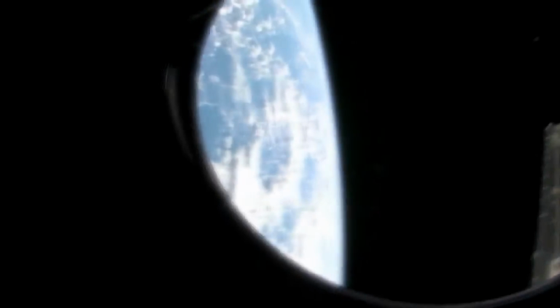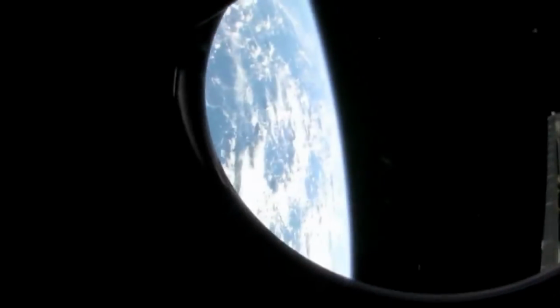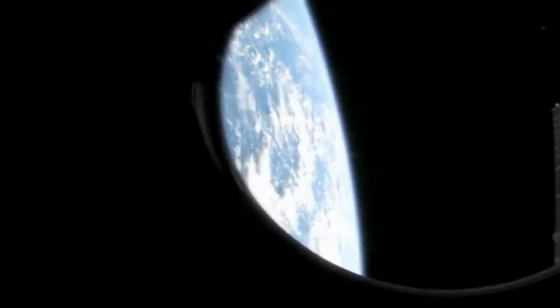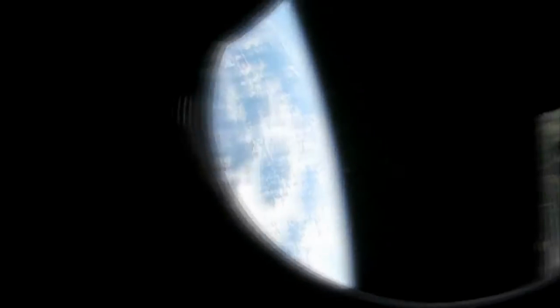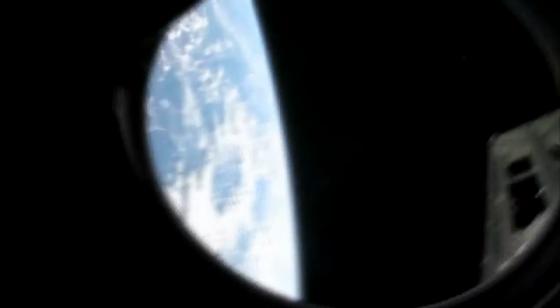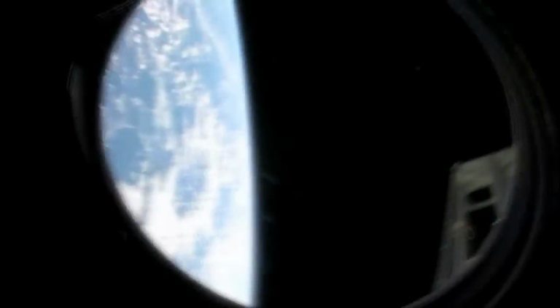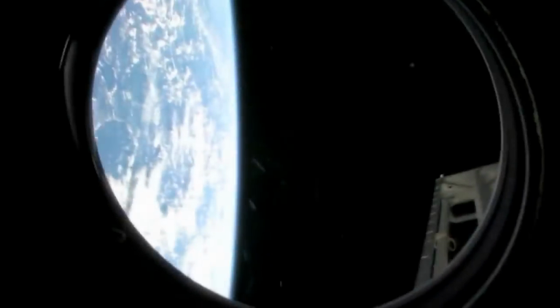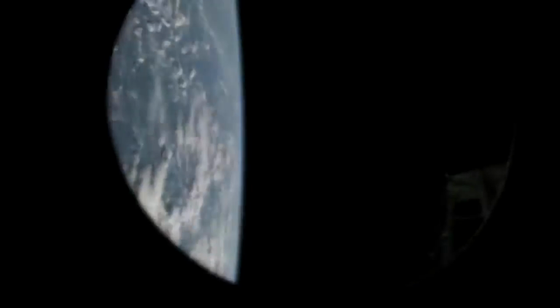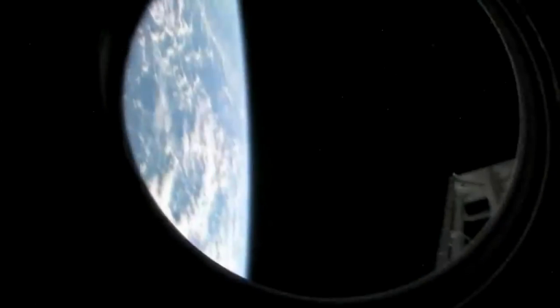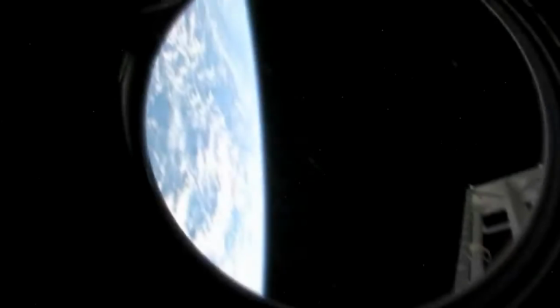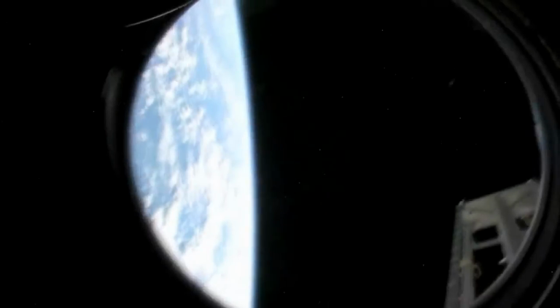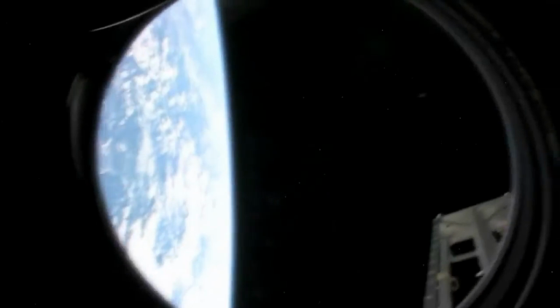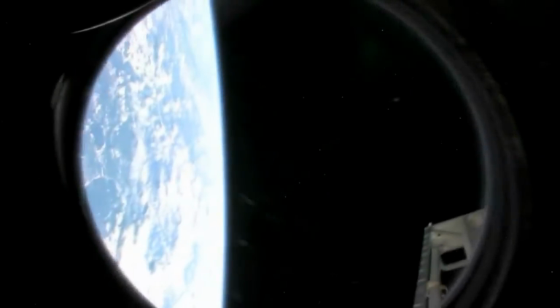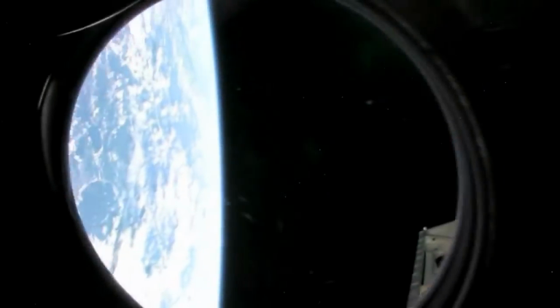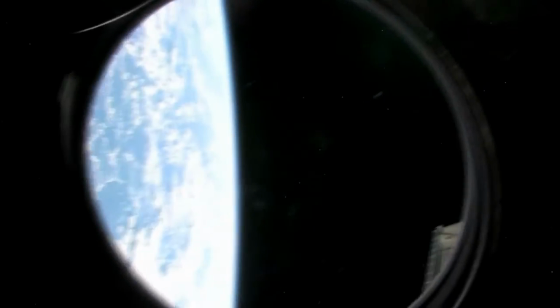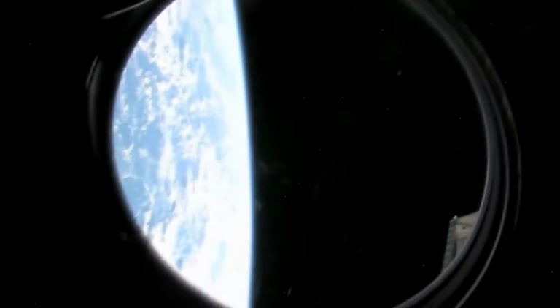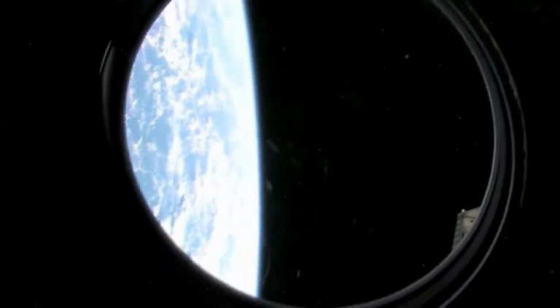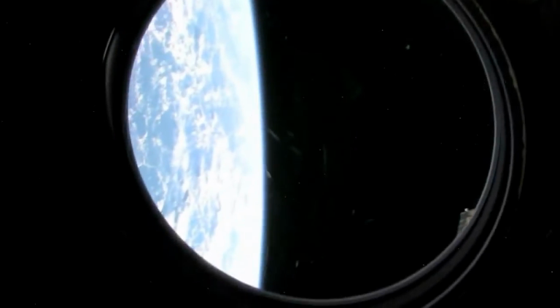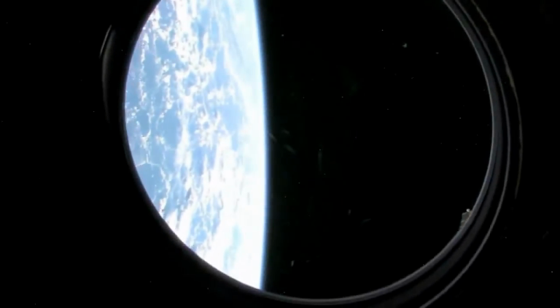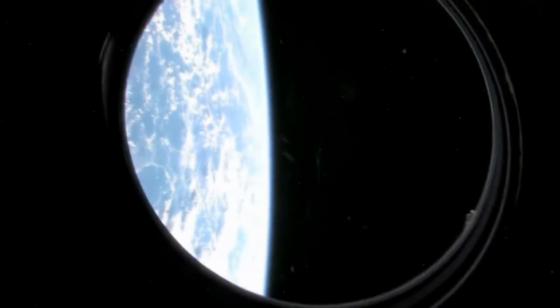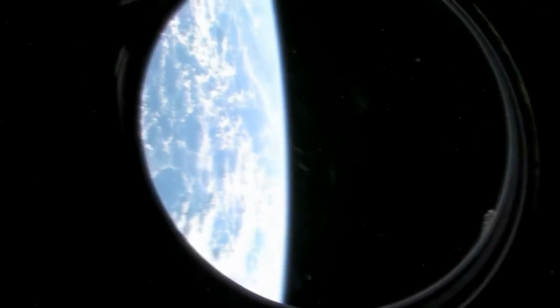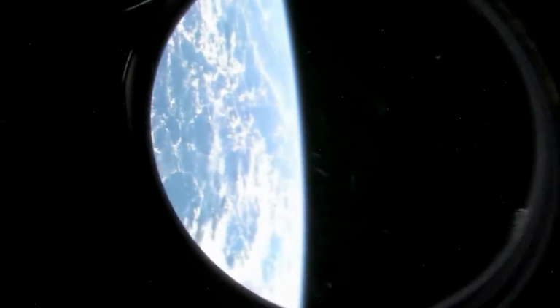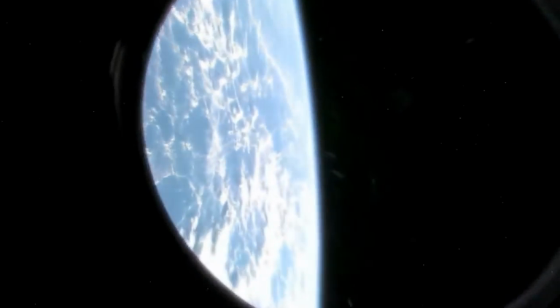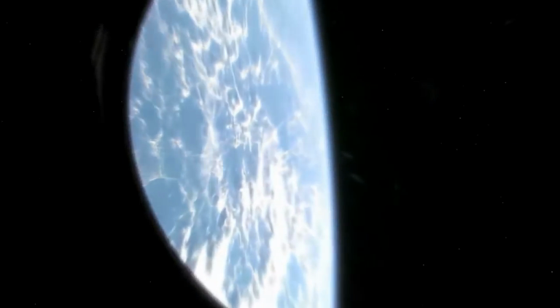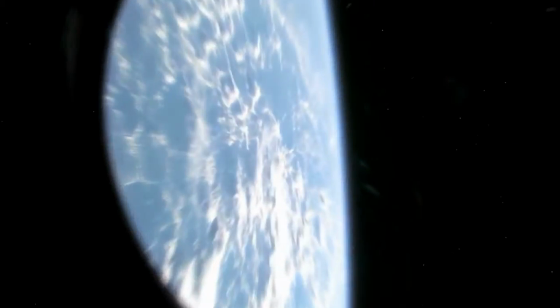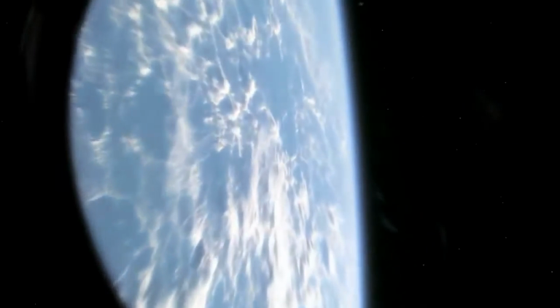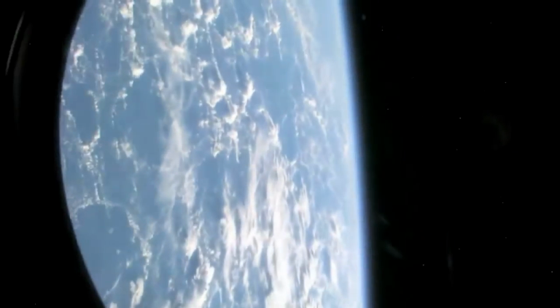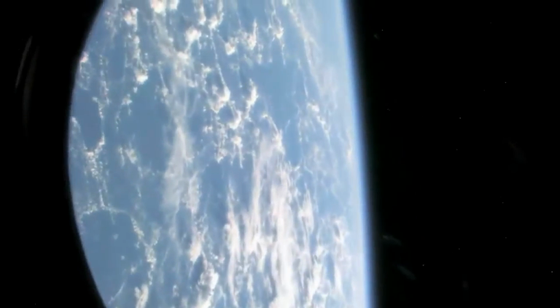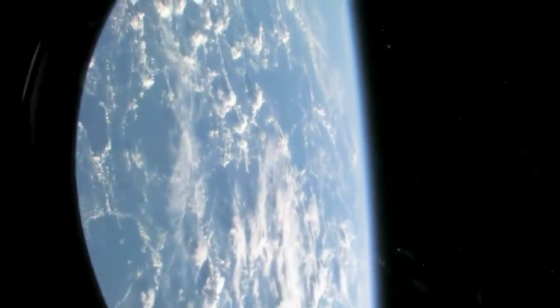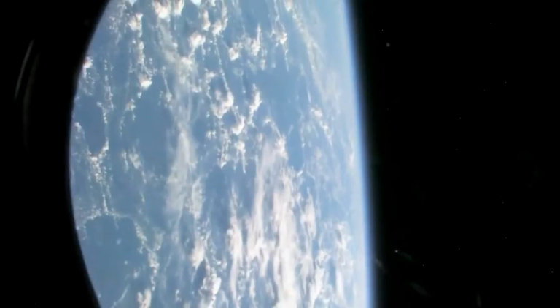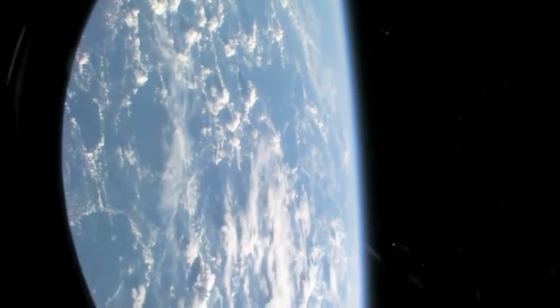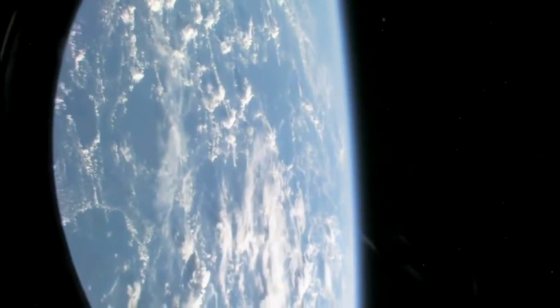Zvezda. And looking at also our beautiful planet Earth — let's see if we can get a nice little view here of the Earth.